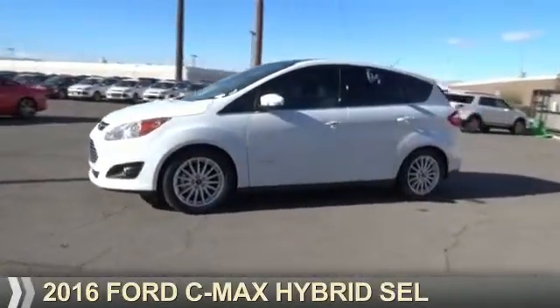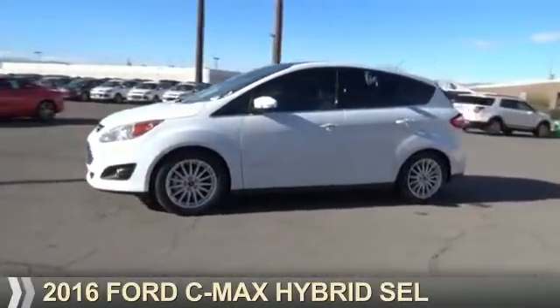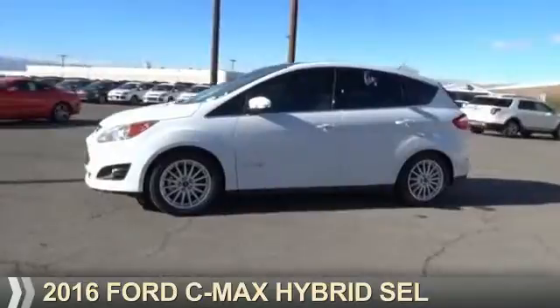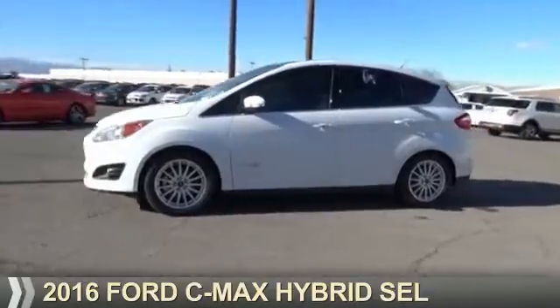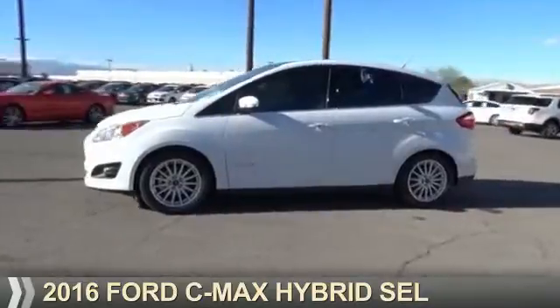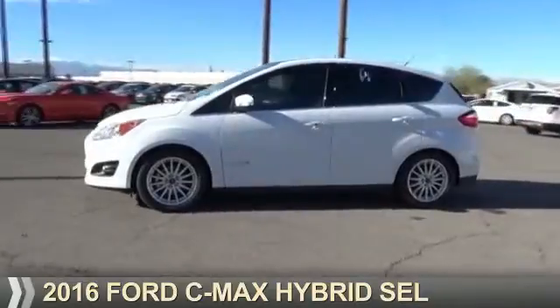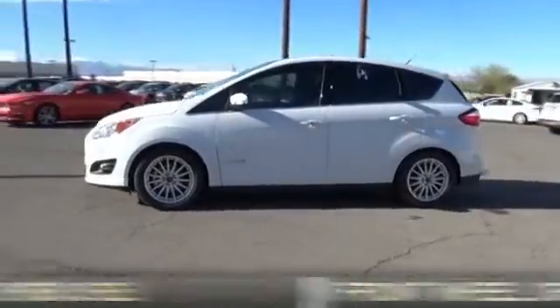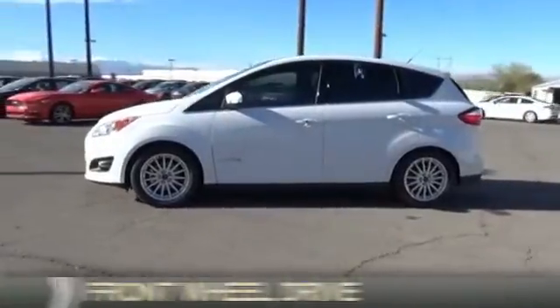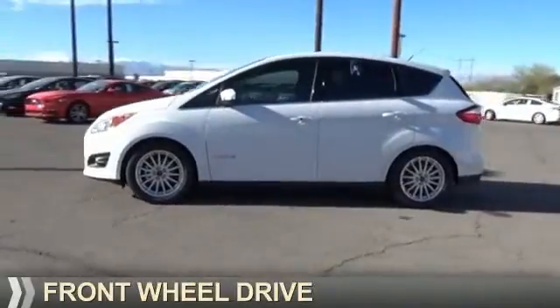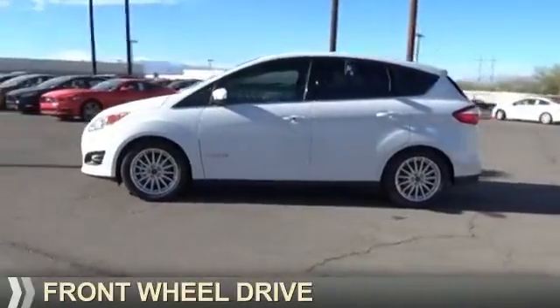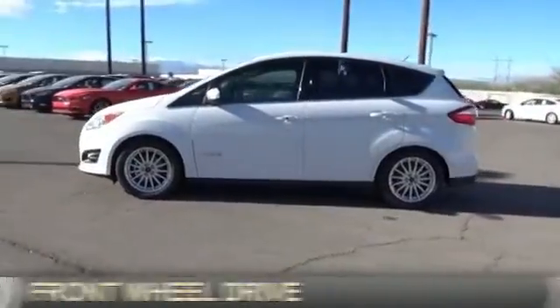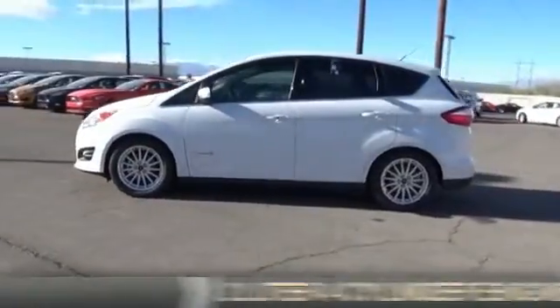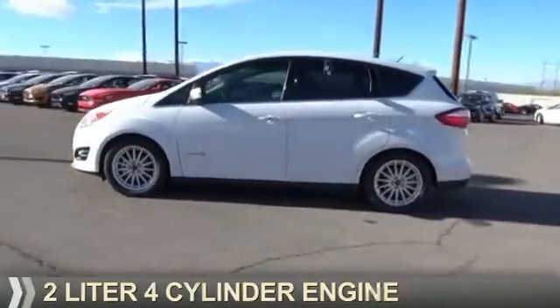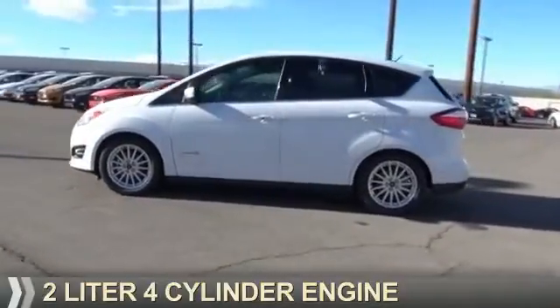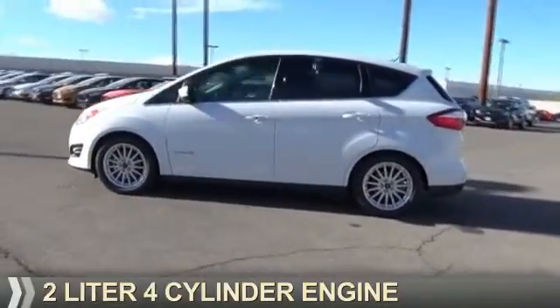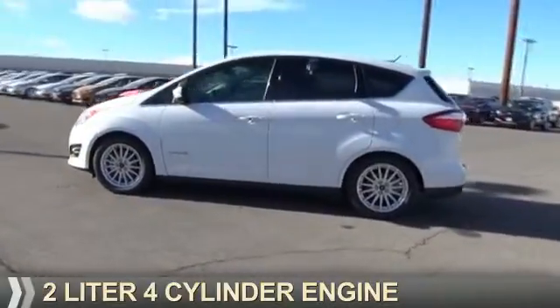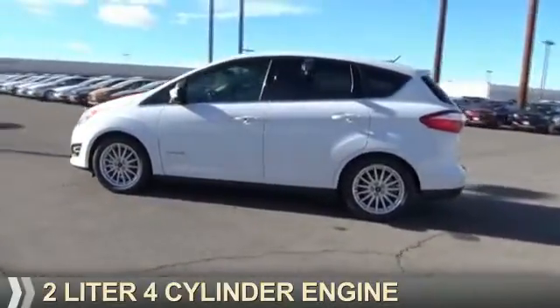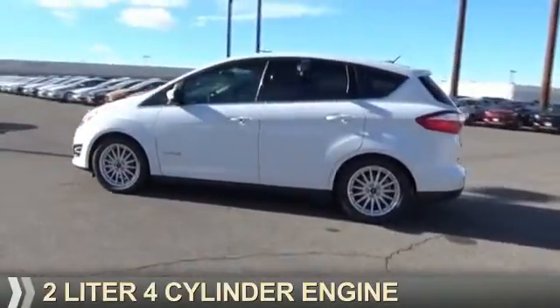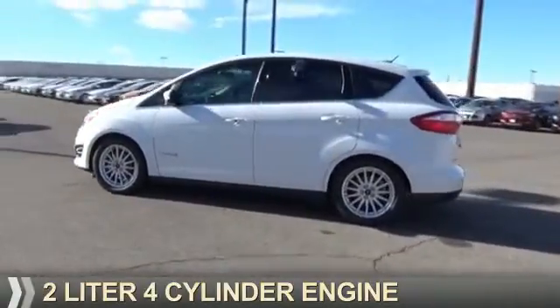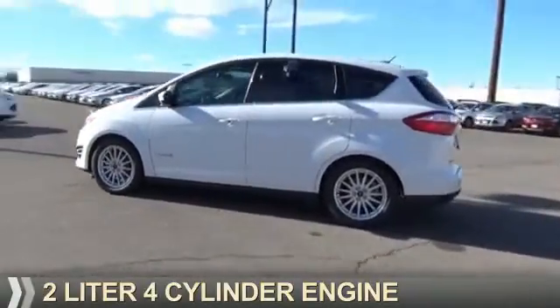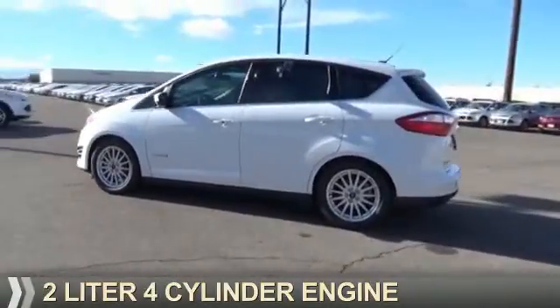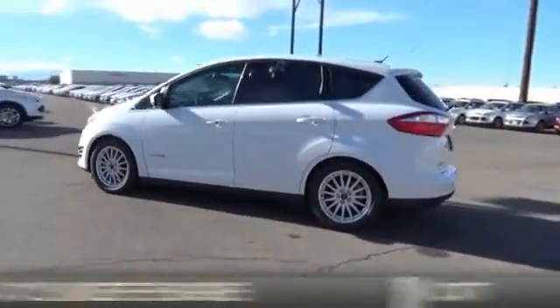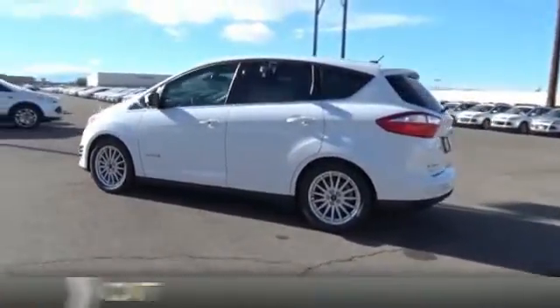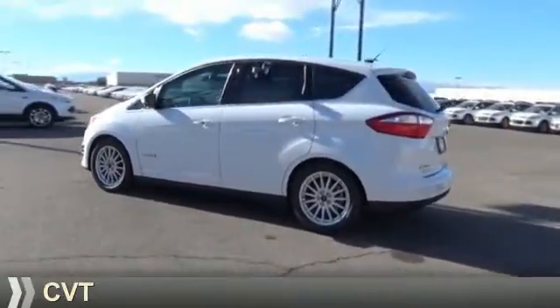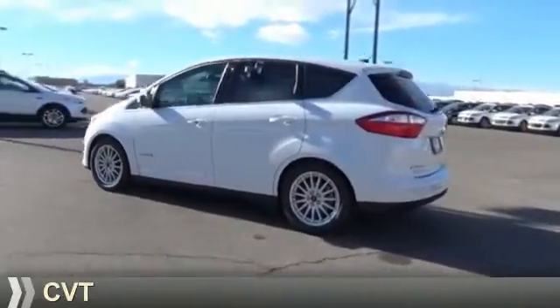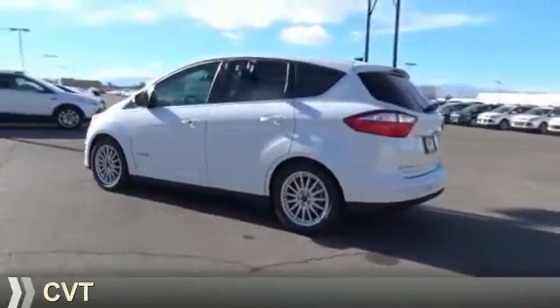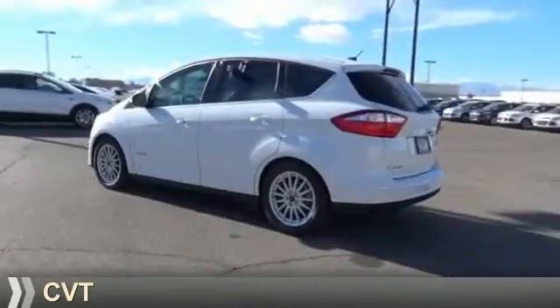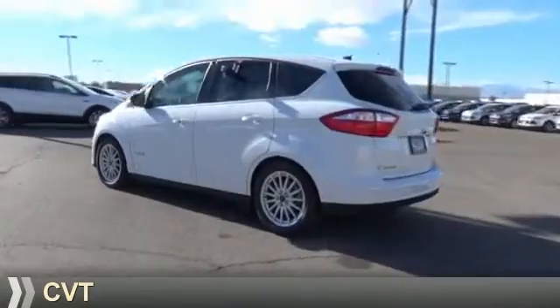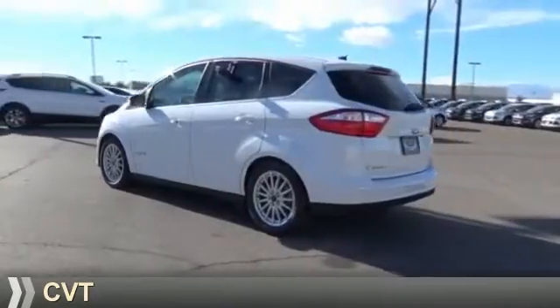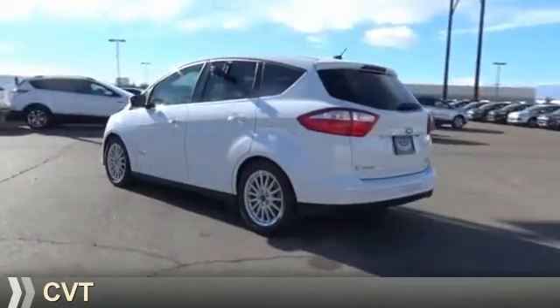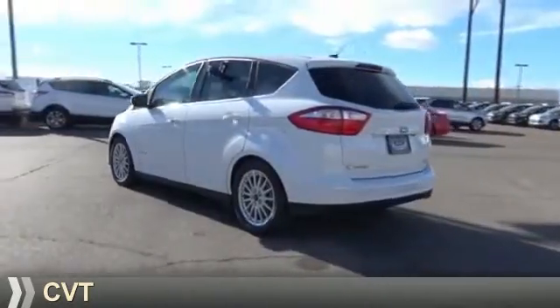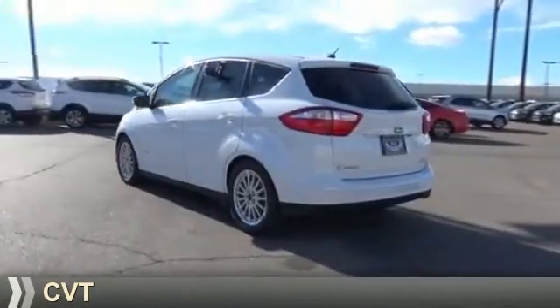It's powered by front-wheel drive, a 2-liter, 4-cylinder engine, and a continuously variable transmission.